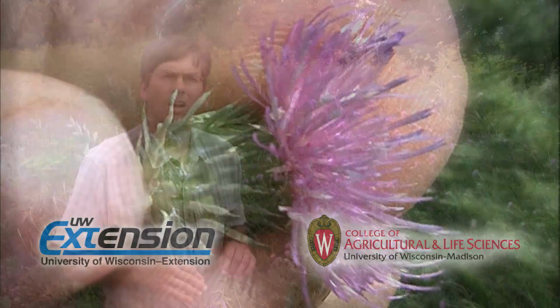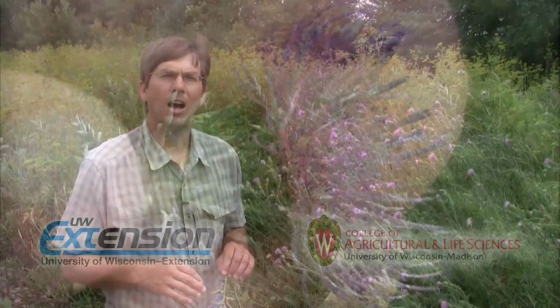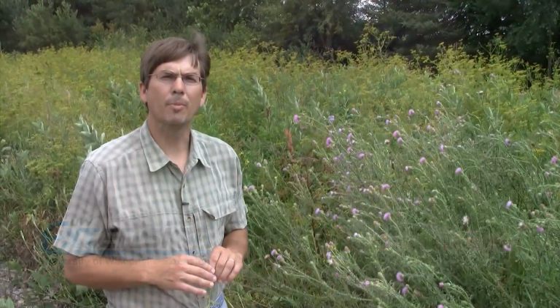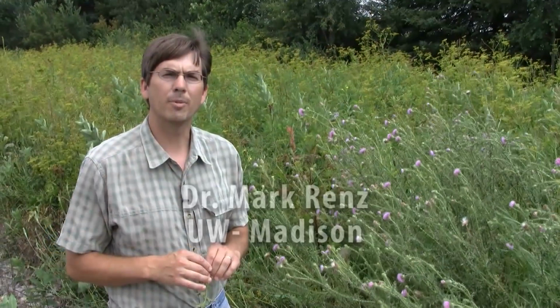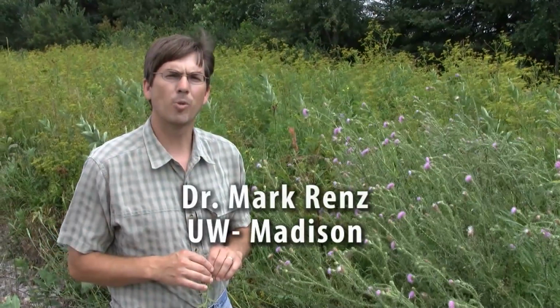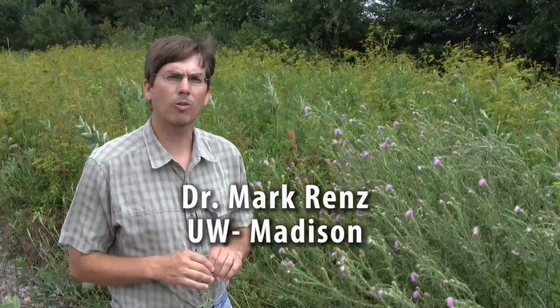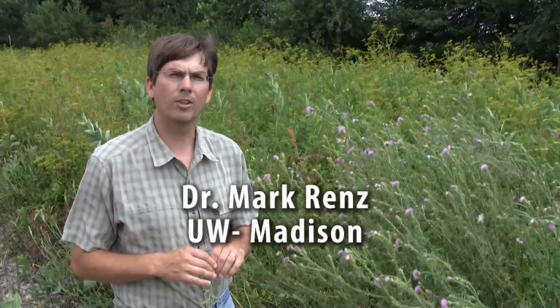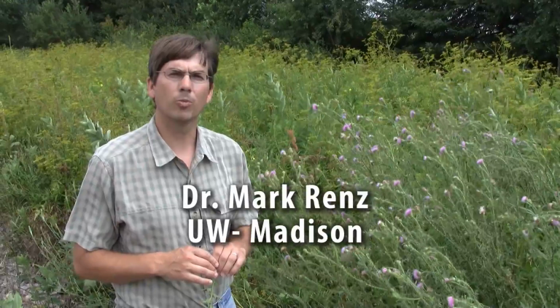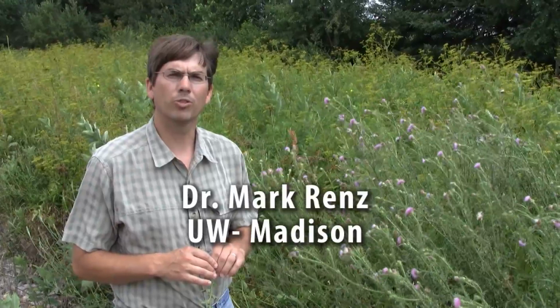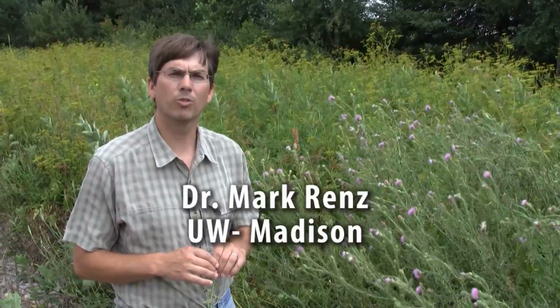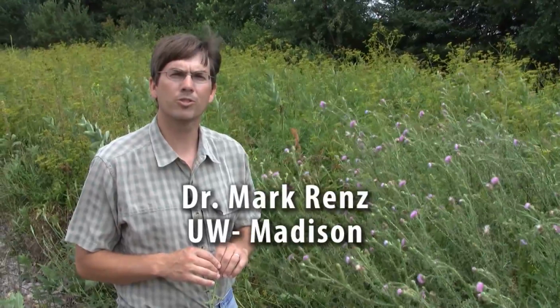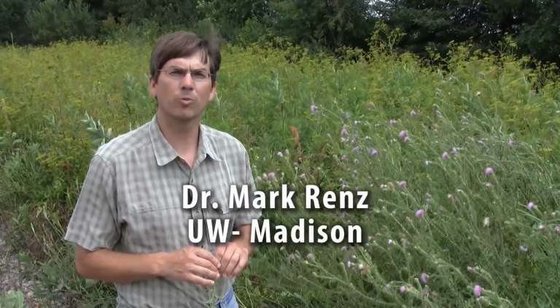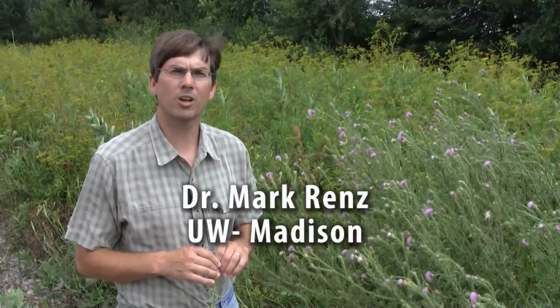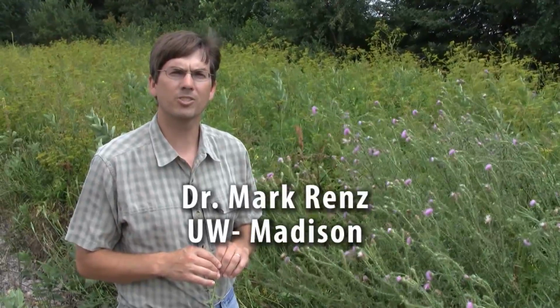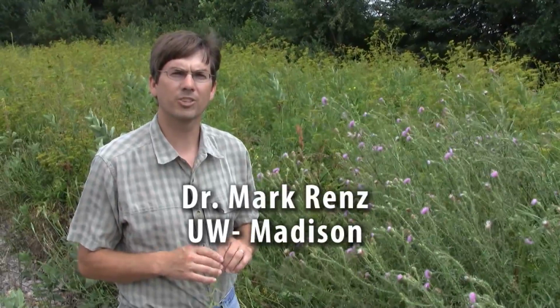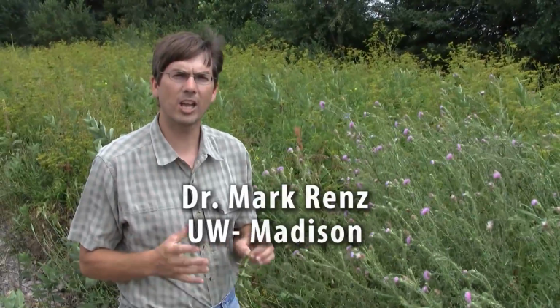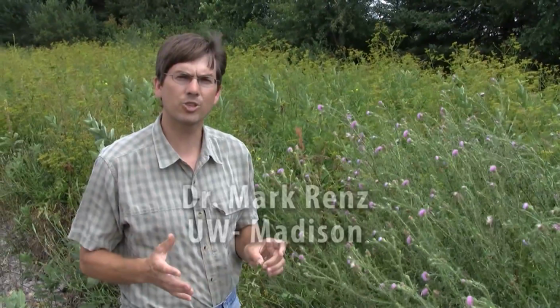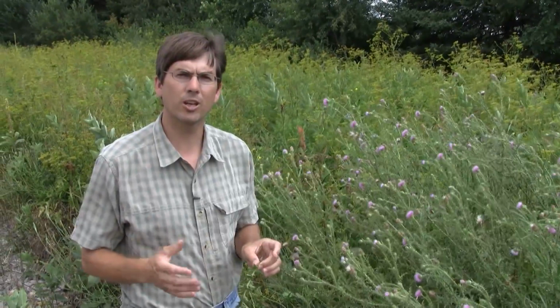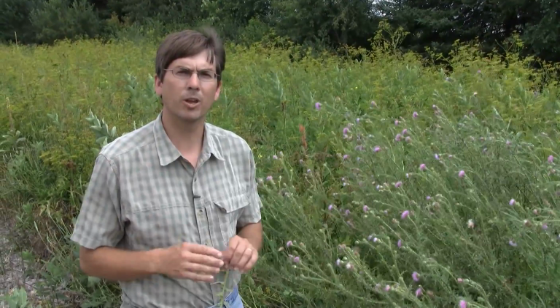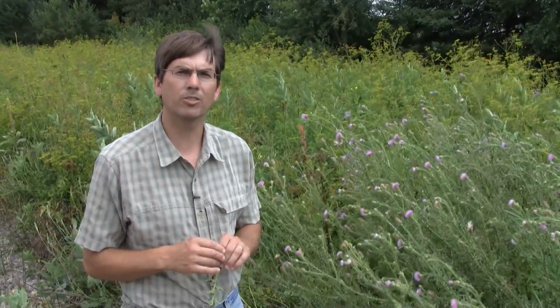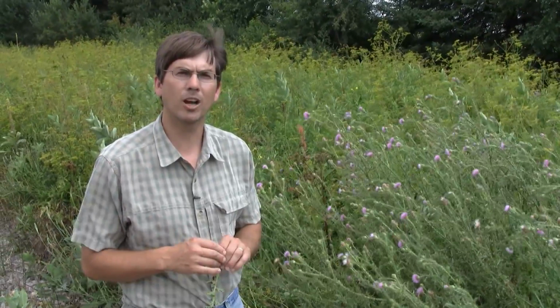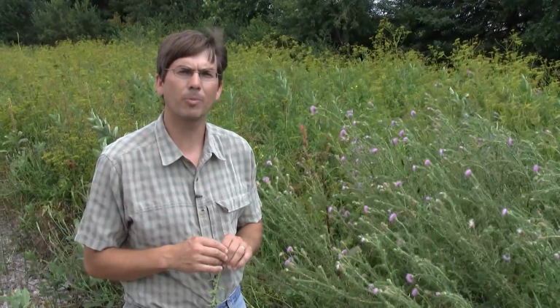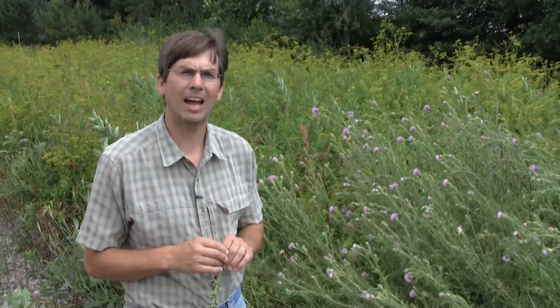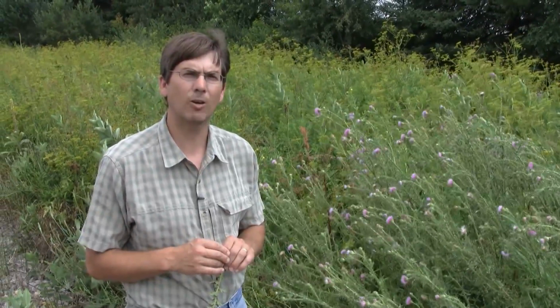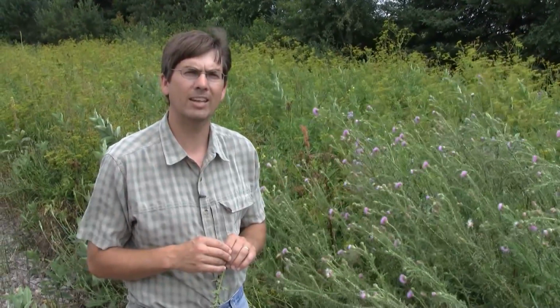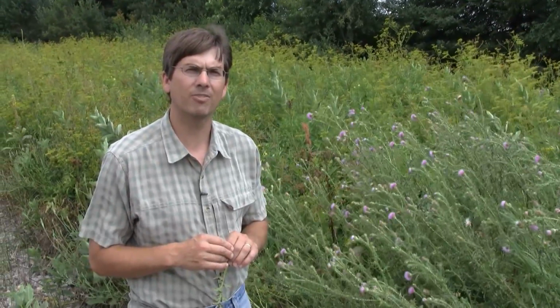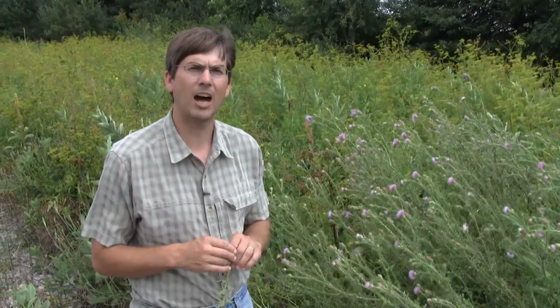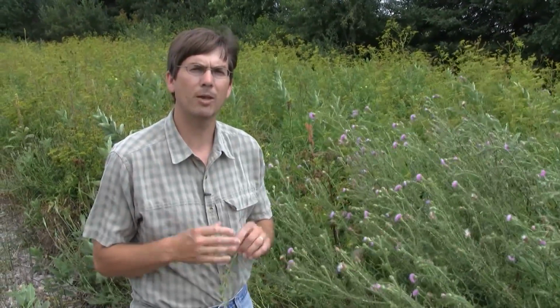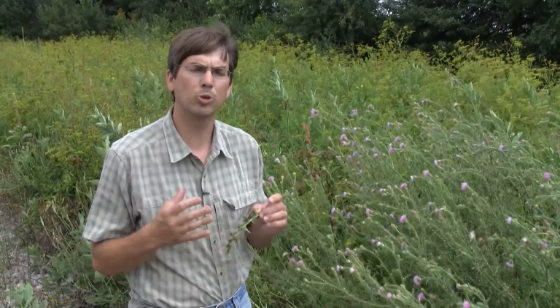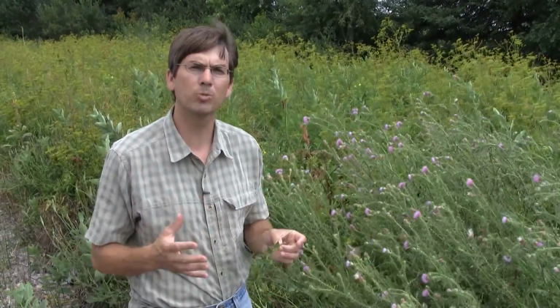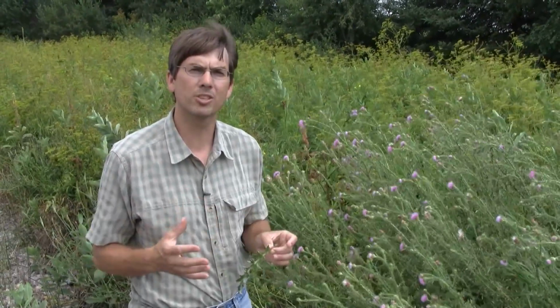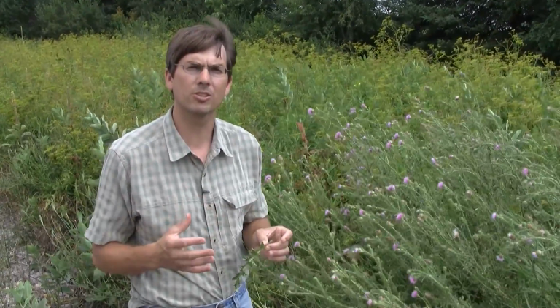Hi, my name is Mark Renz. I'm with the University of Wisconsin Extension and I'm here to talk to you about how to identify plumeless thistle.